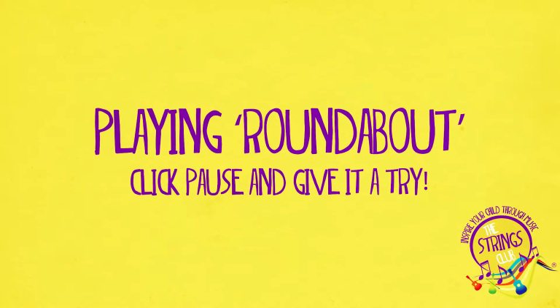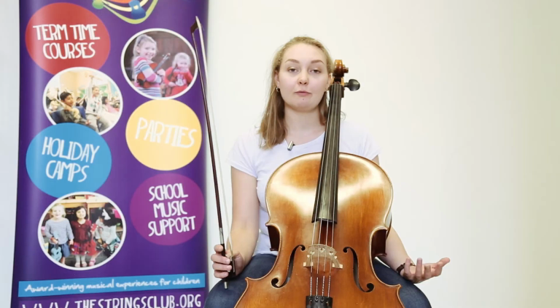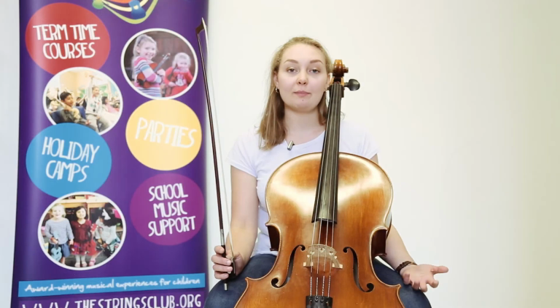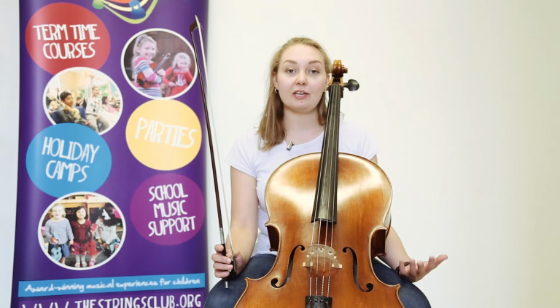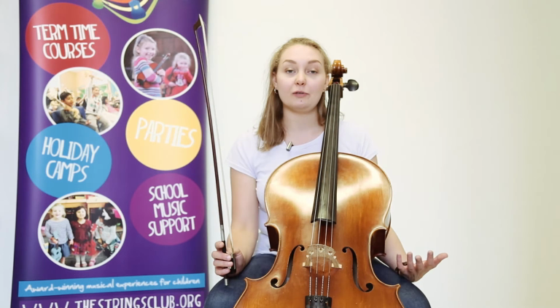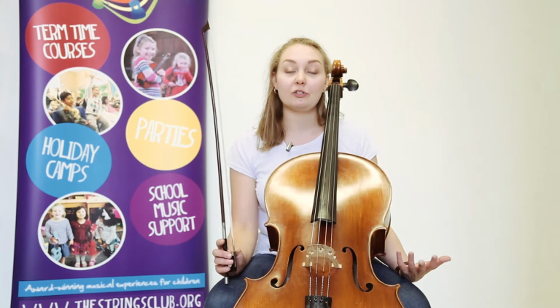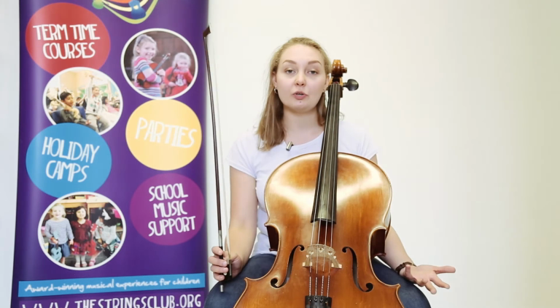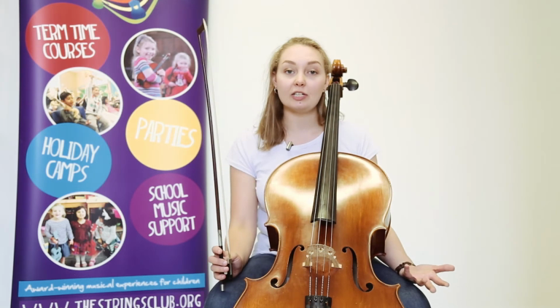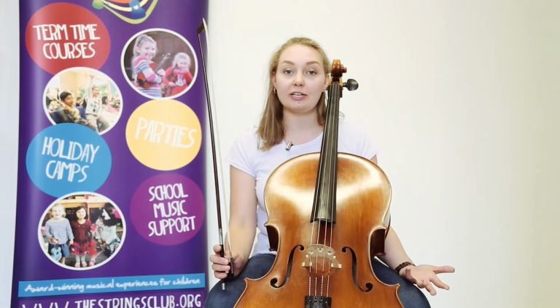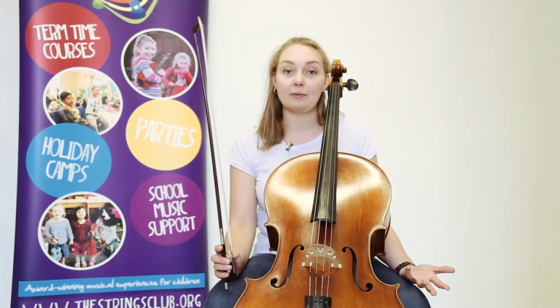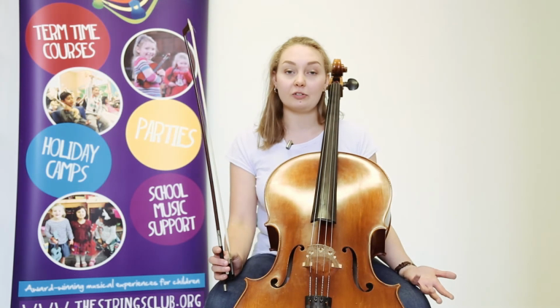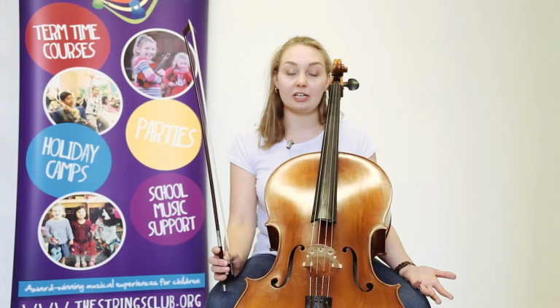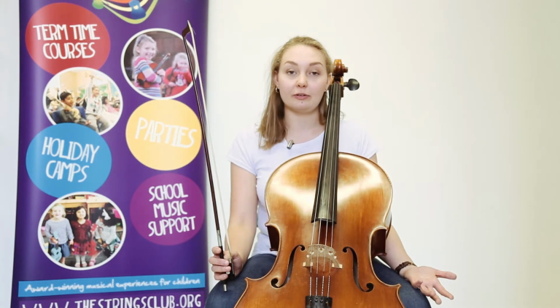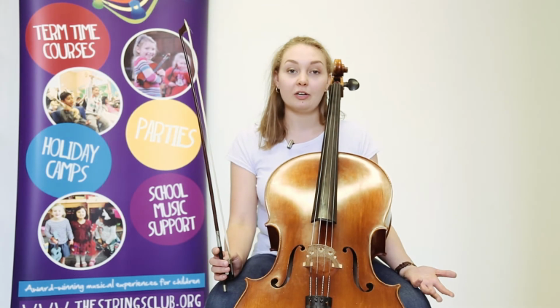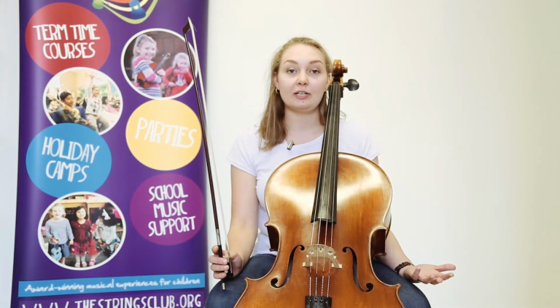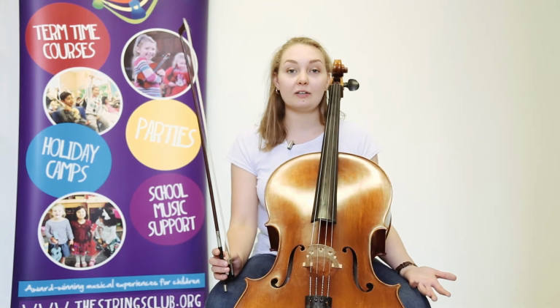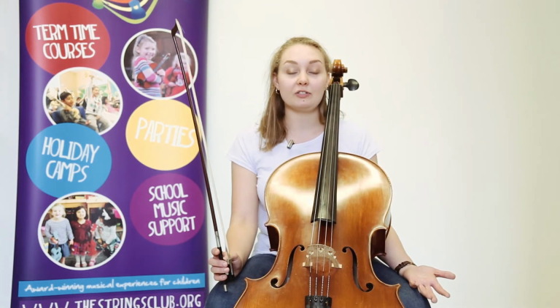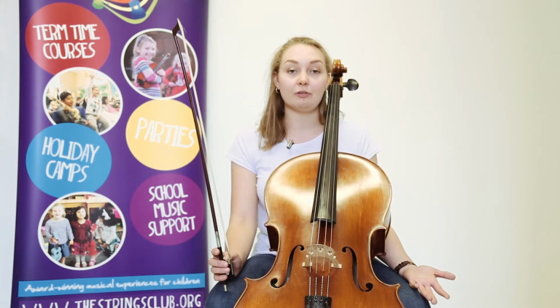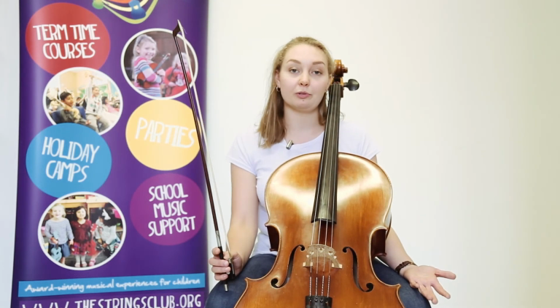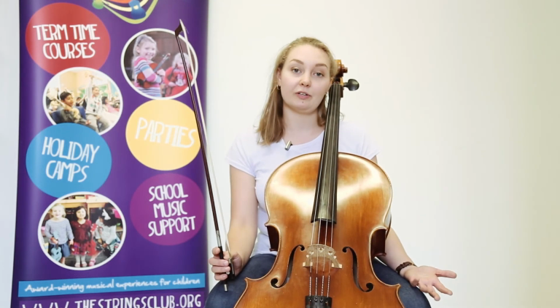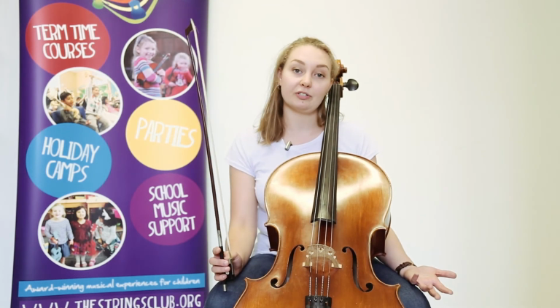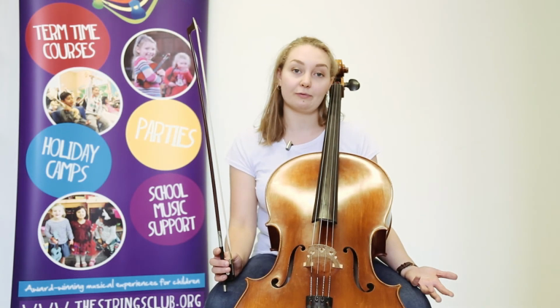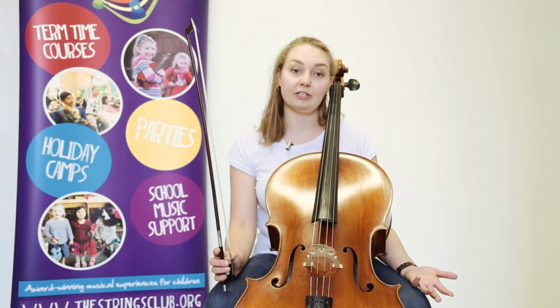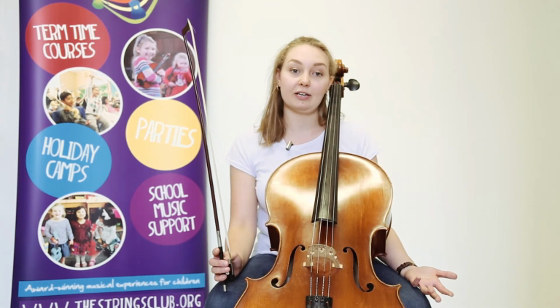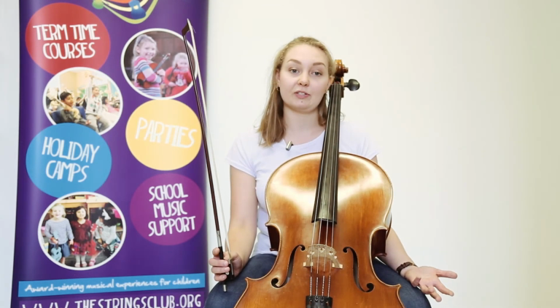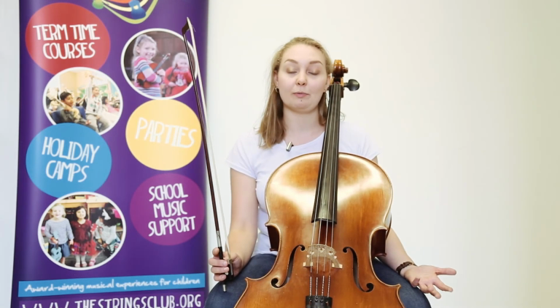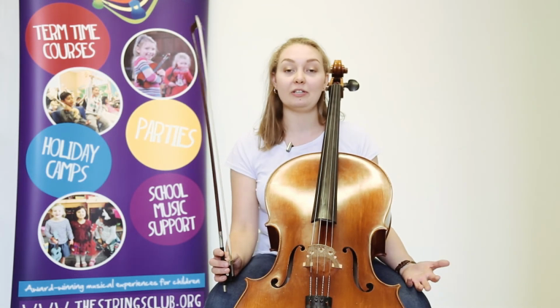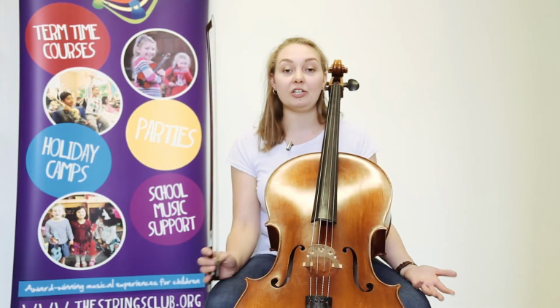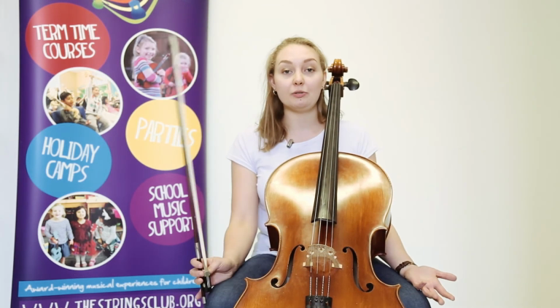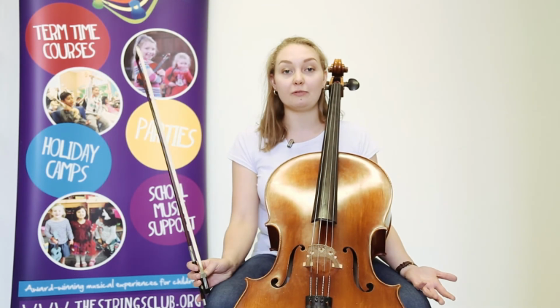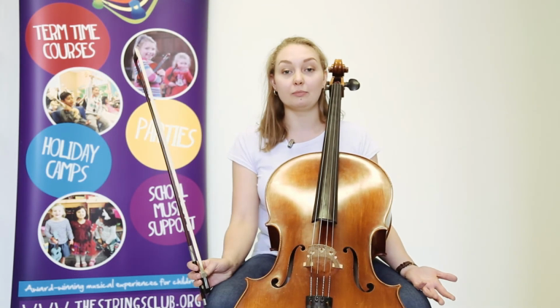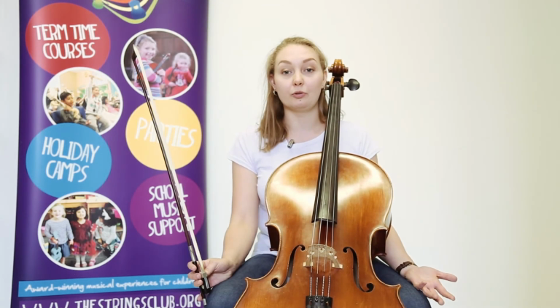And remember that if you've enjoyed learning about the cello, we'd love to see you at one of our Discovery Days, where we can teach you even more.